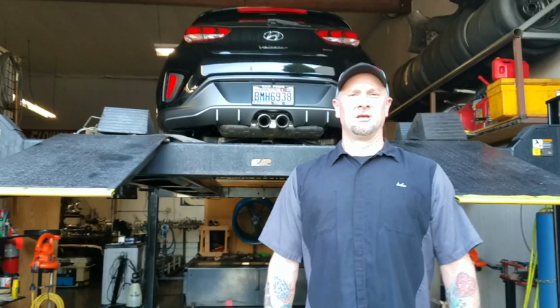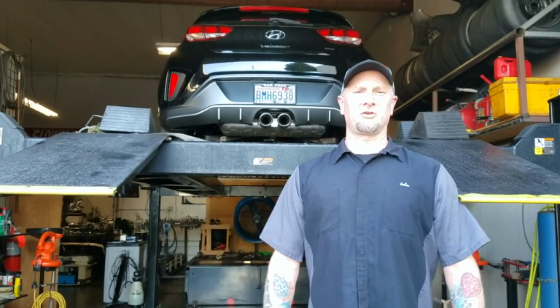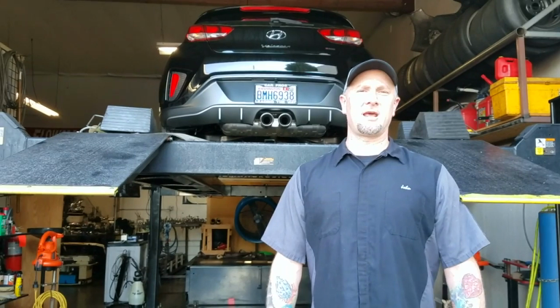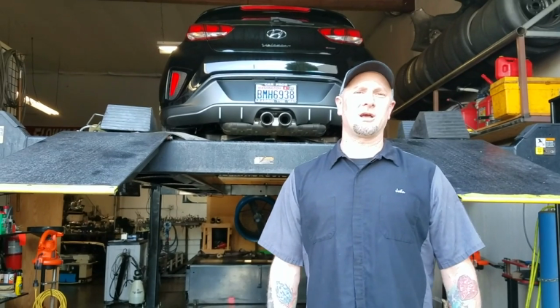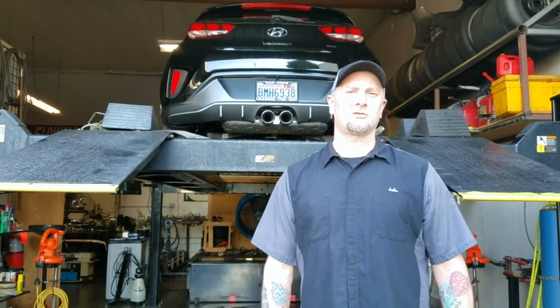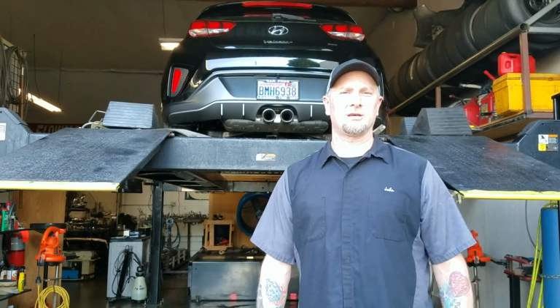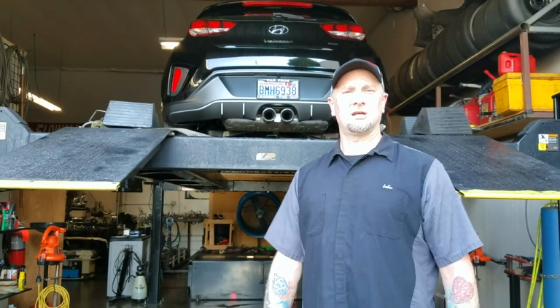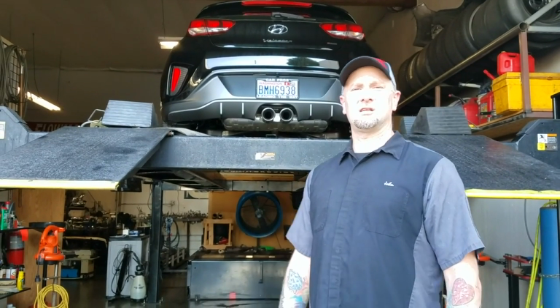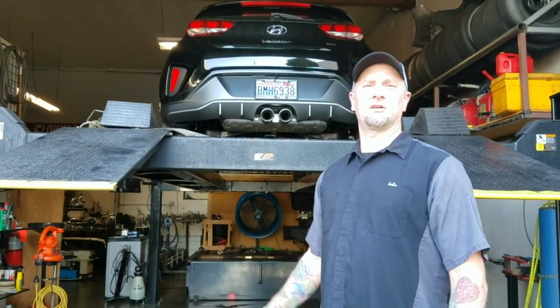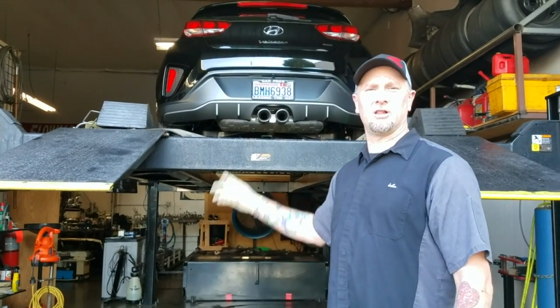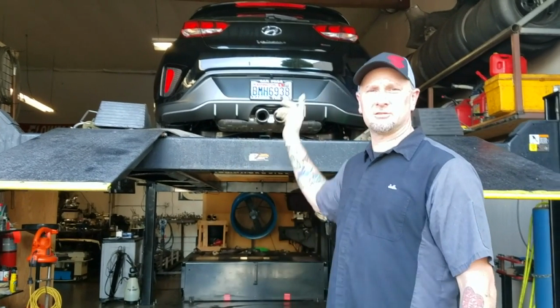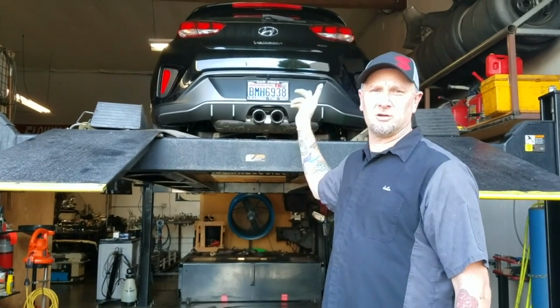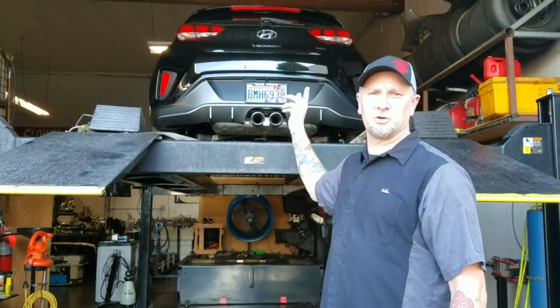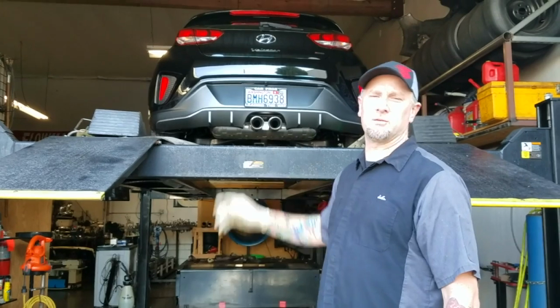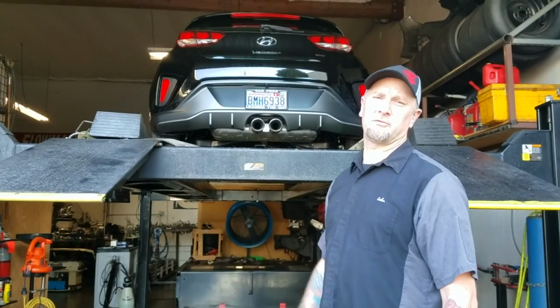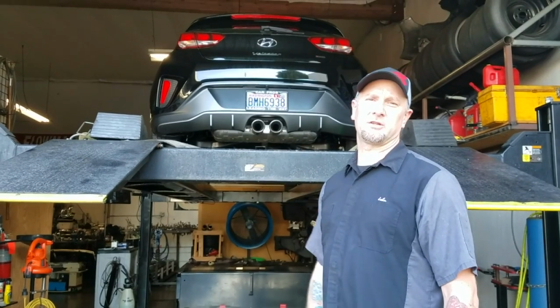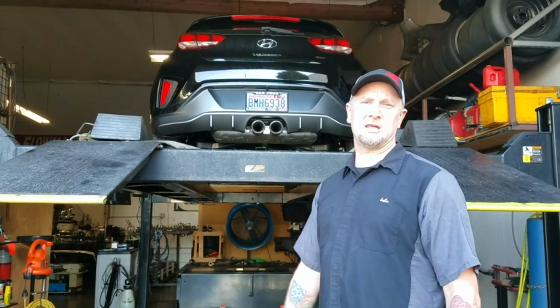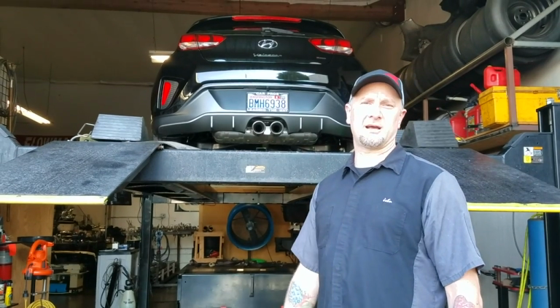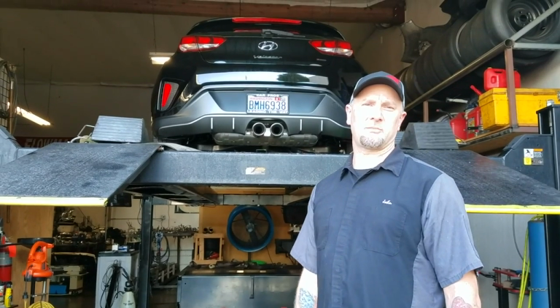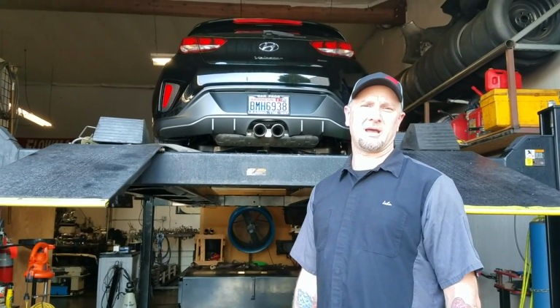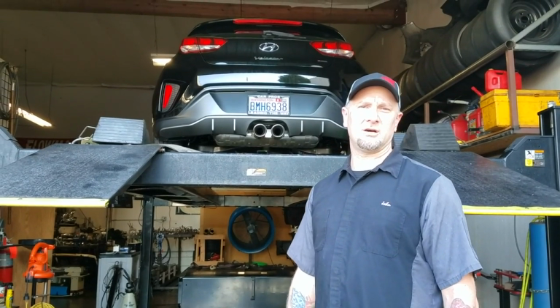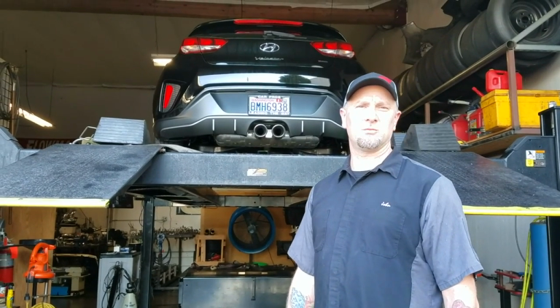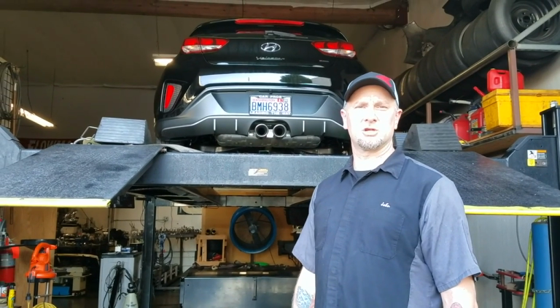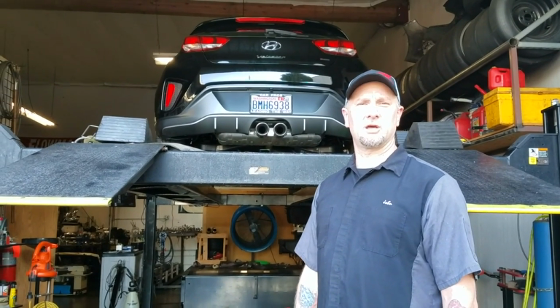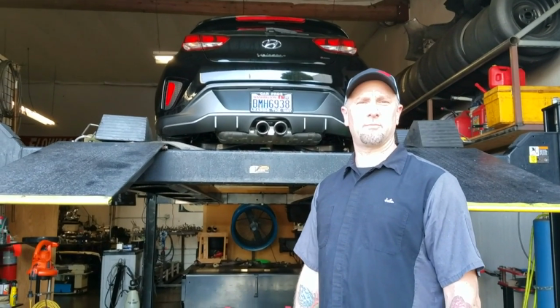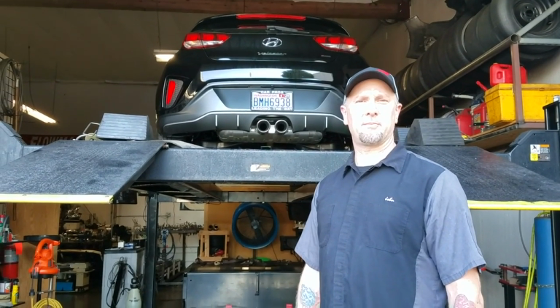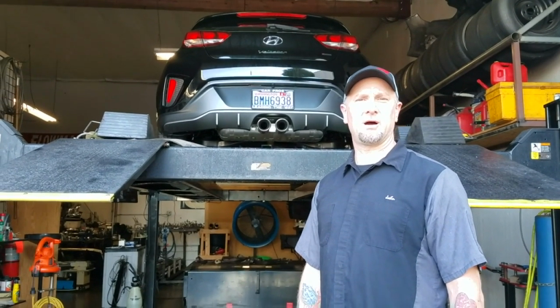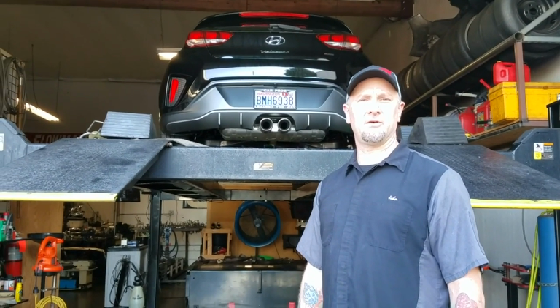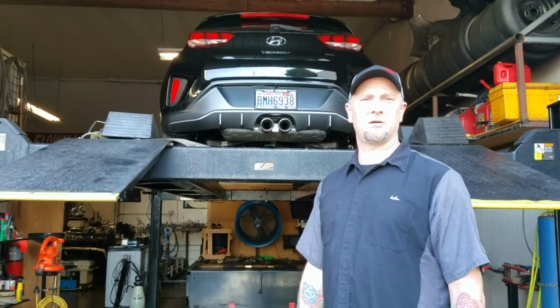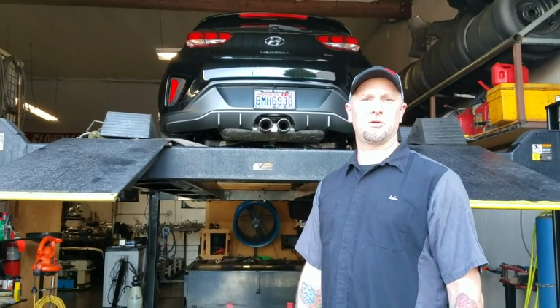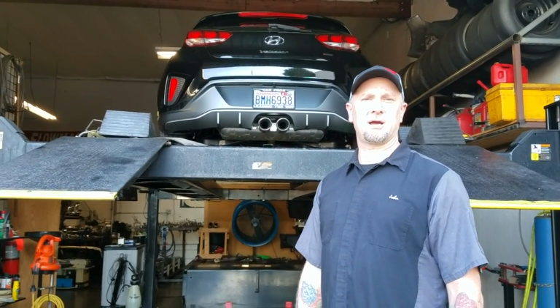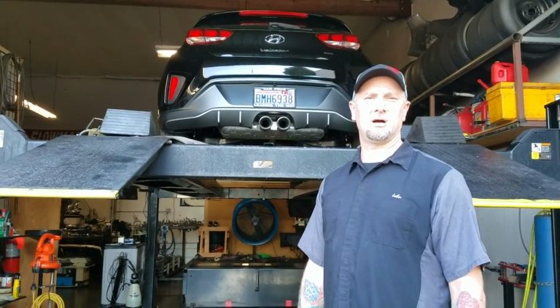Today we got the 2019 Hyundai Veloster. We're doing the Muffler Delete Axle Back on it. We're going to show you how to pop it off and how to put it back on.